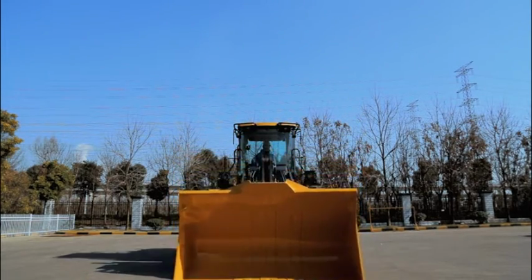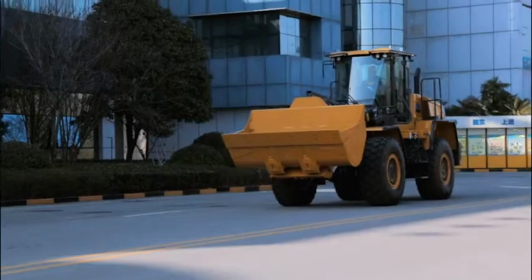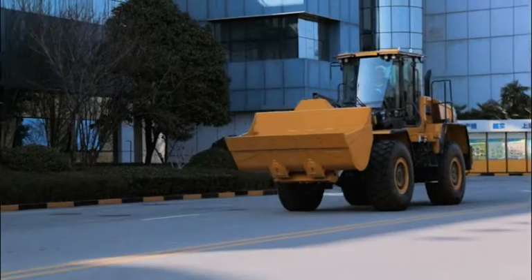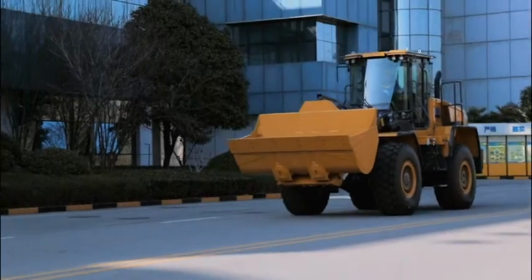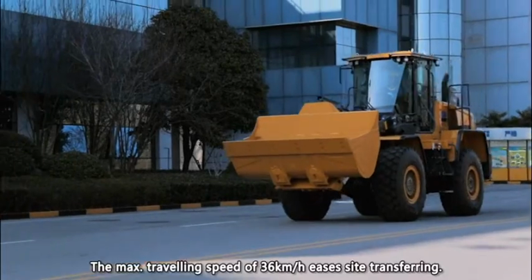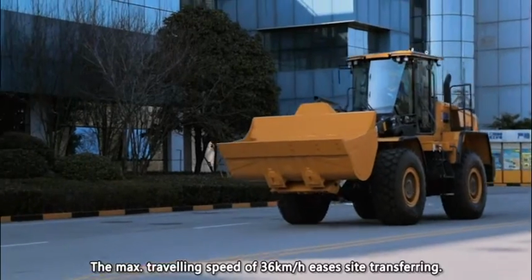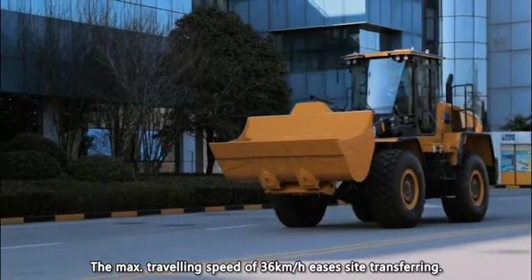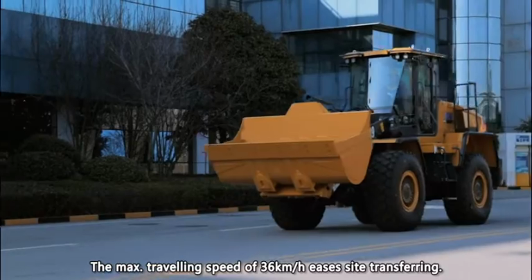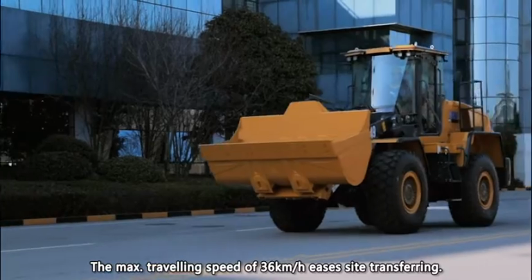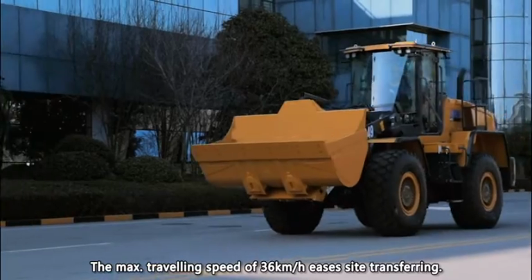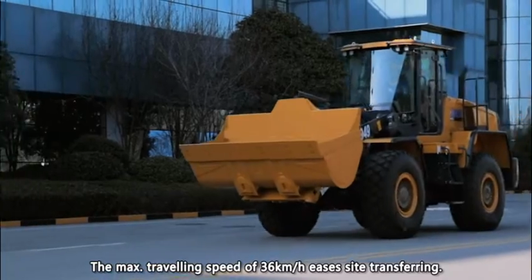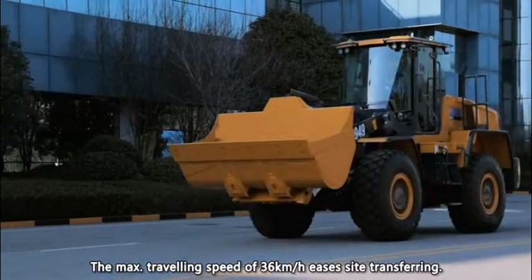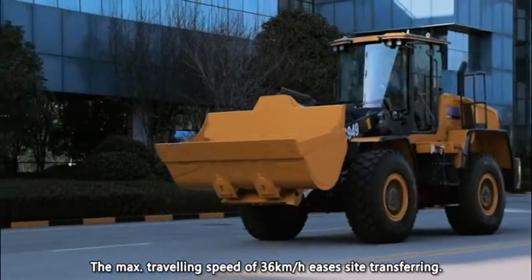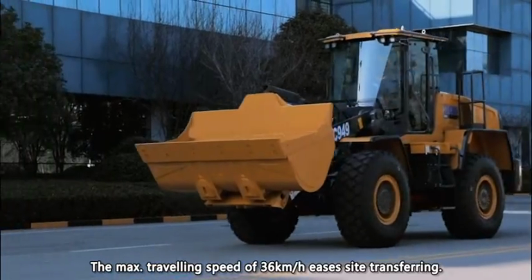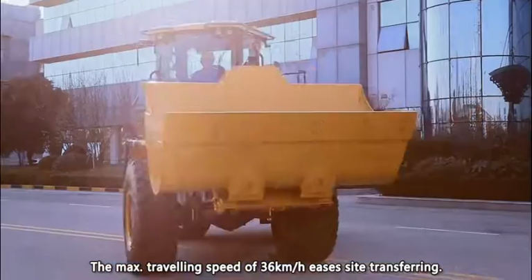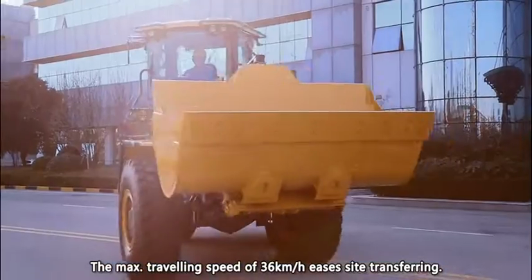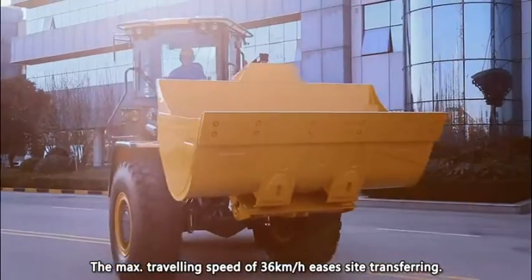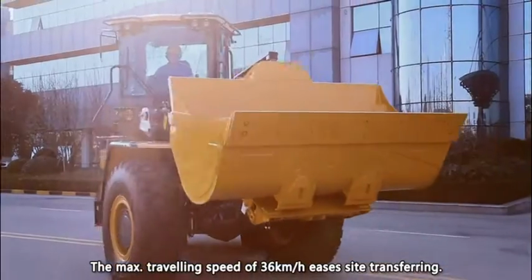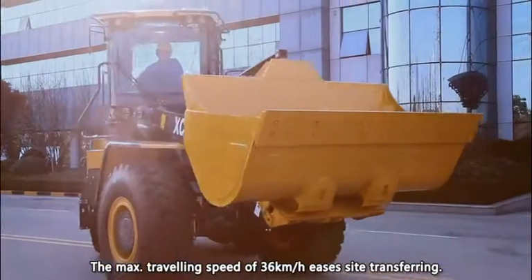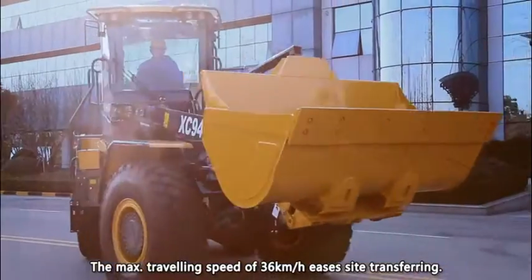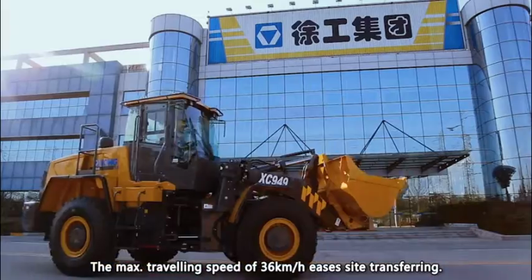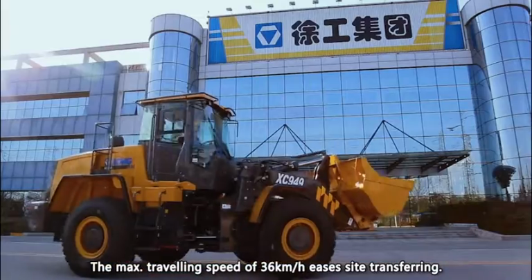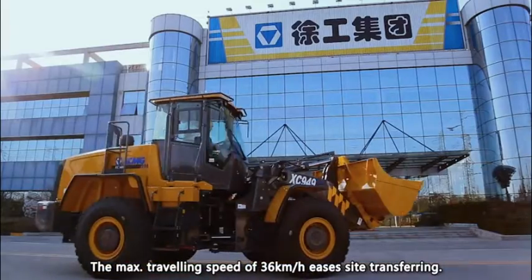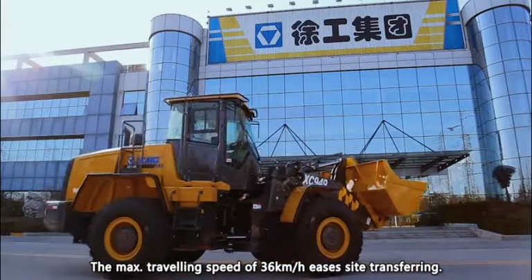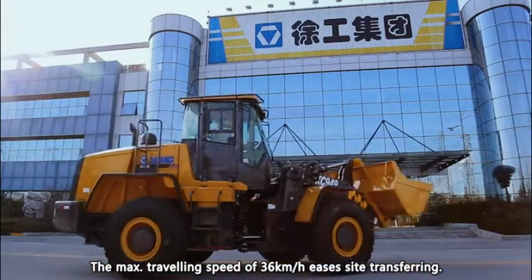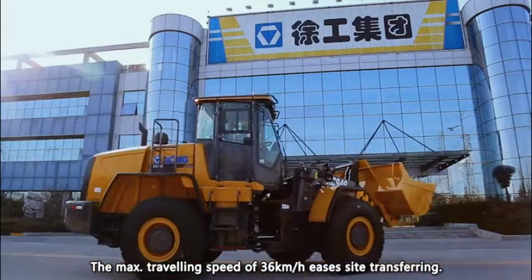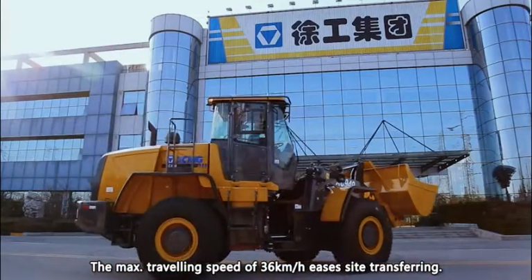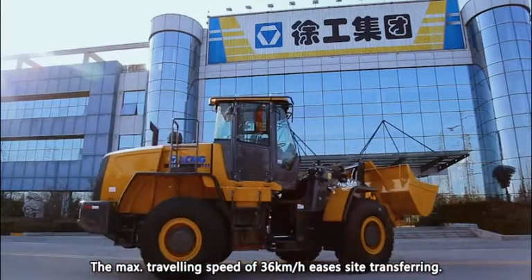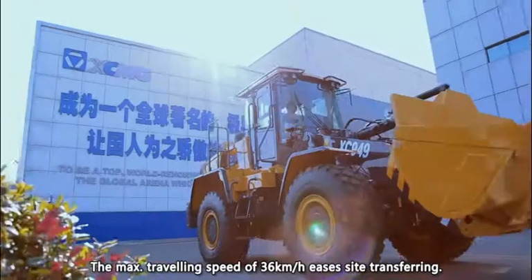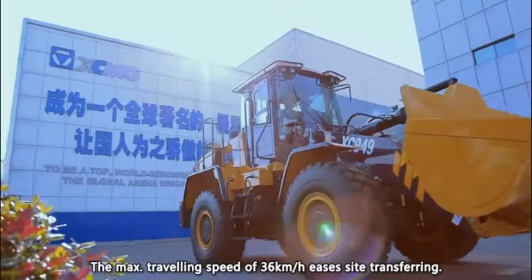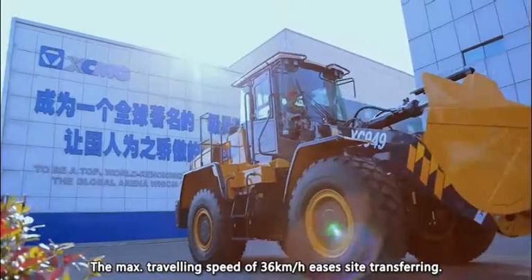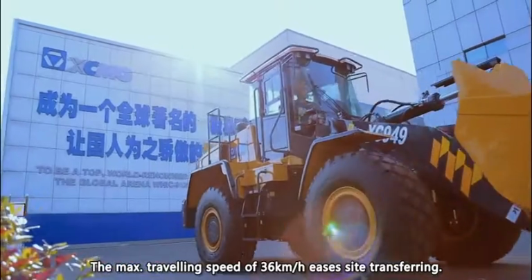The maximum traveling speed of 36 km per hour makes side transferring easy.